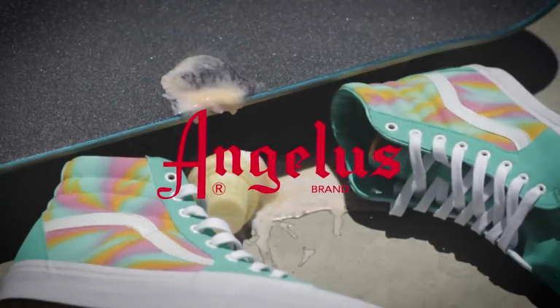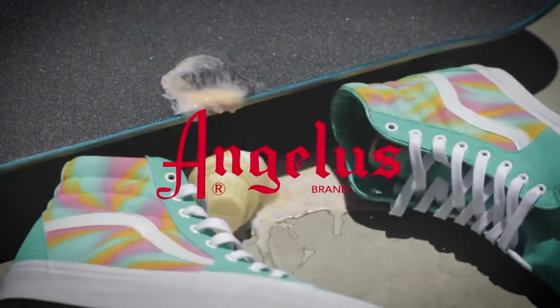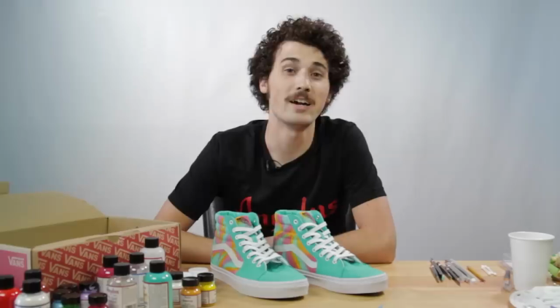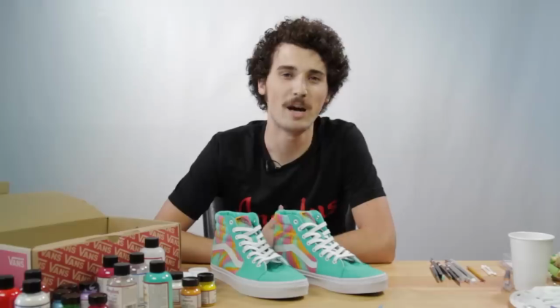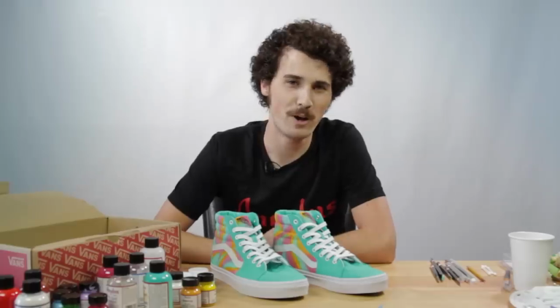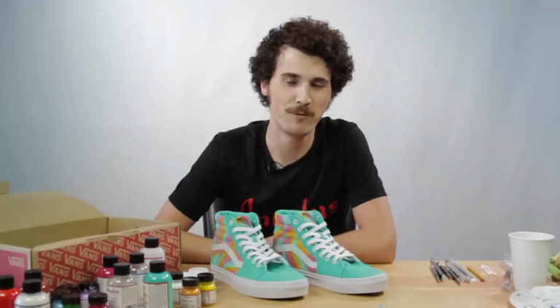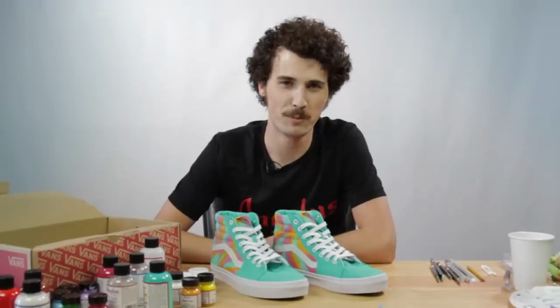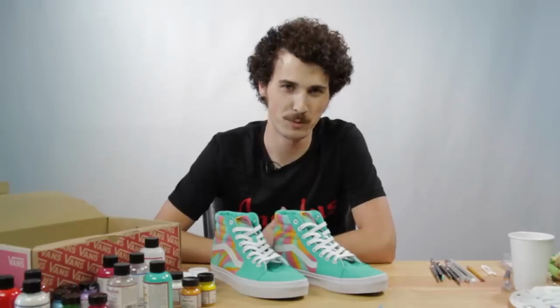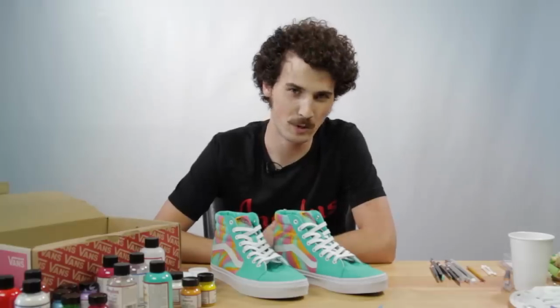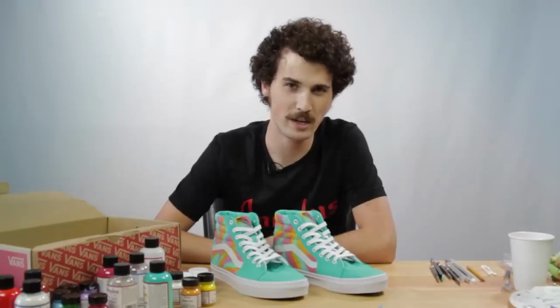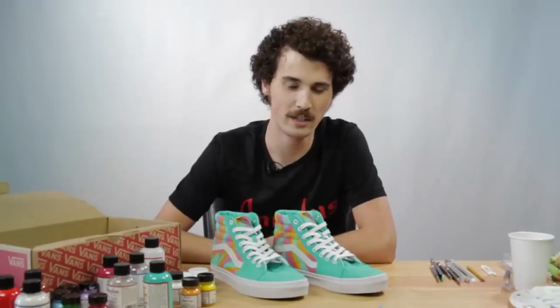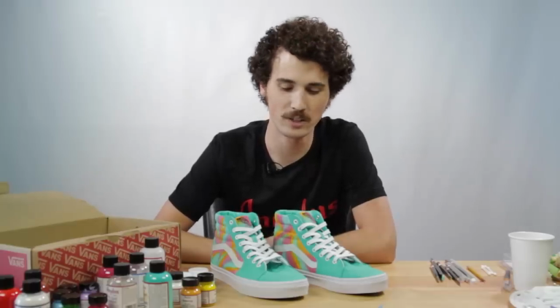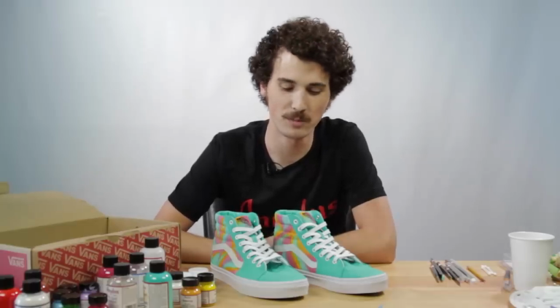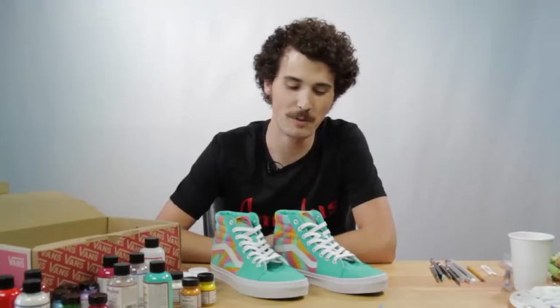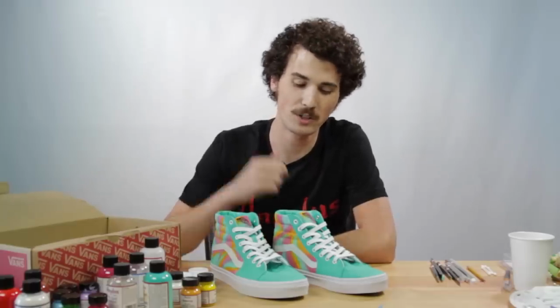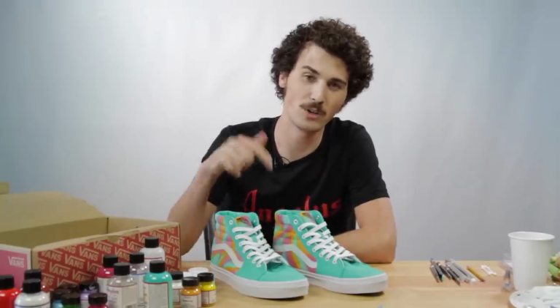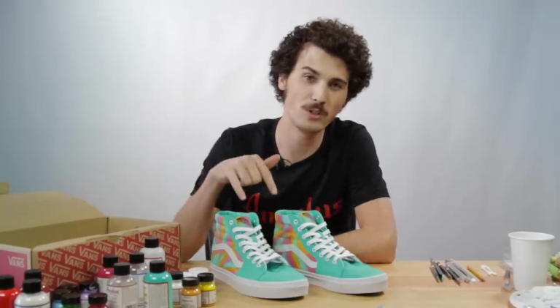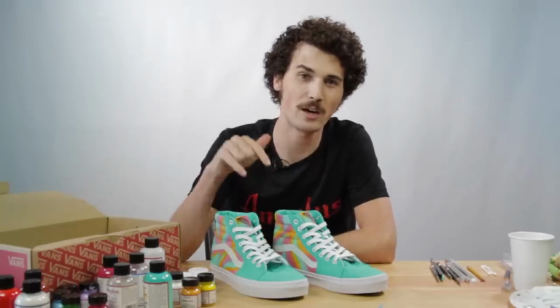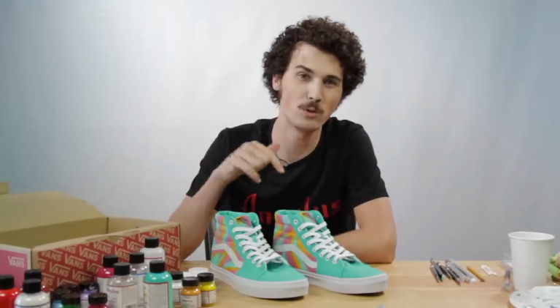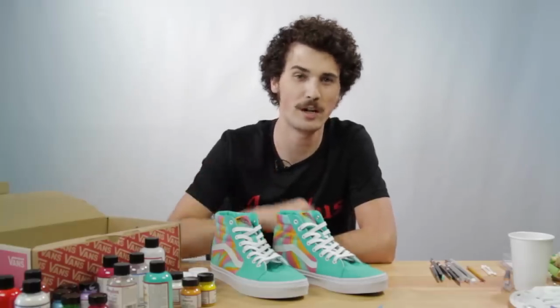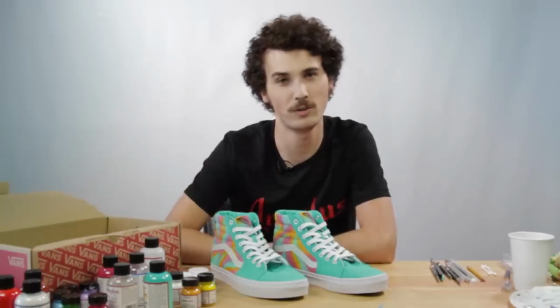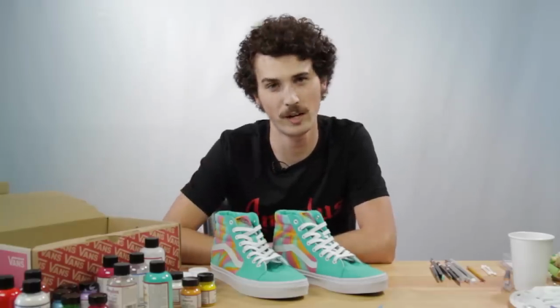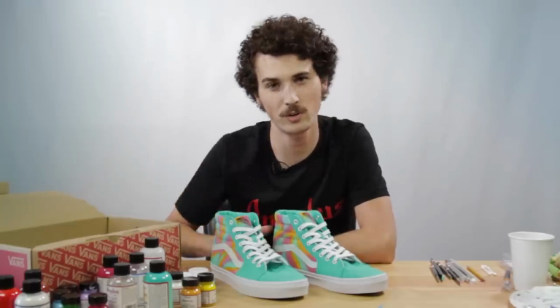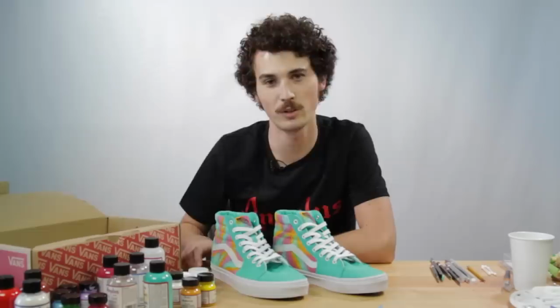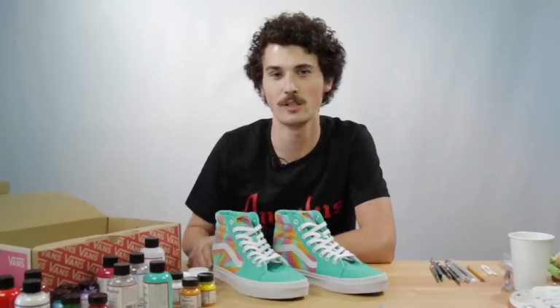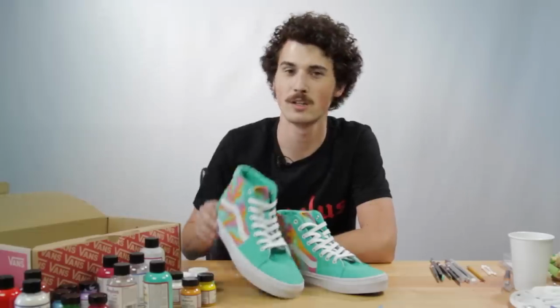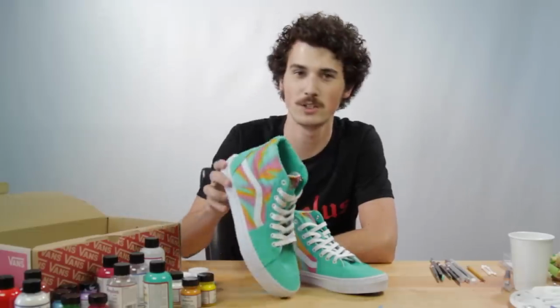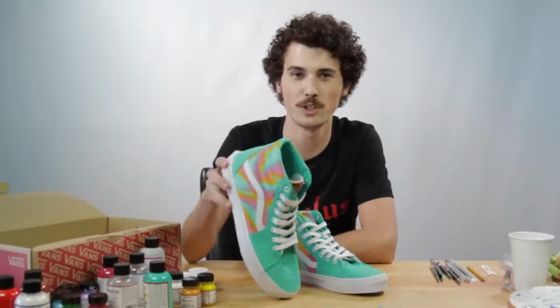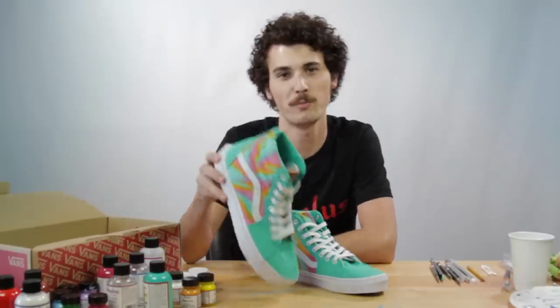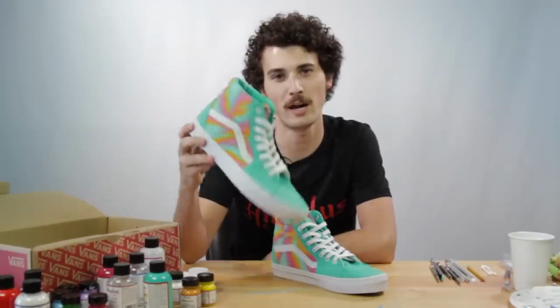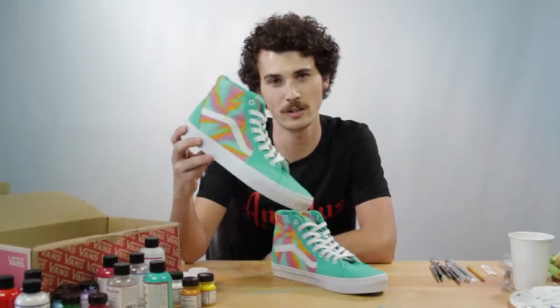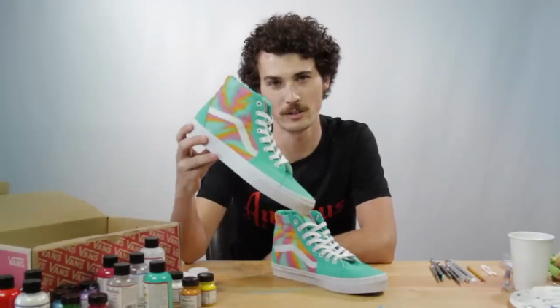Hey there, I'm Brian Phillips from Swell Guy Customs and I'm going to show you how to cool down your Vans with this Sherbet Pattern Custom.